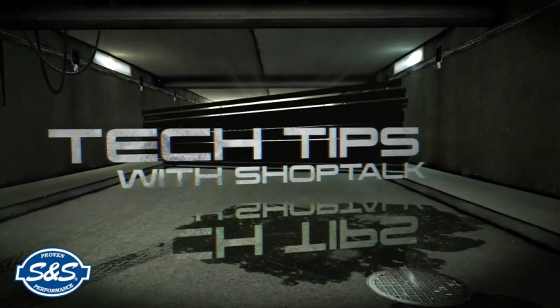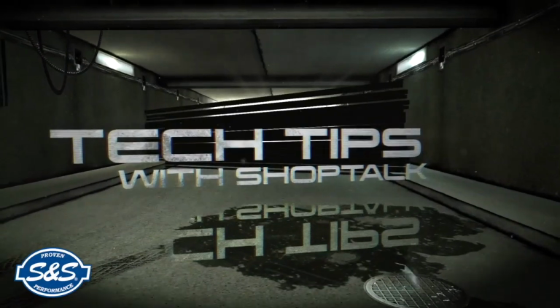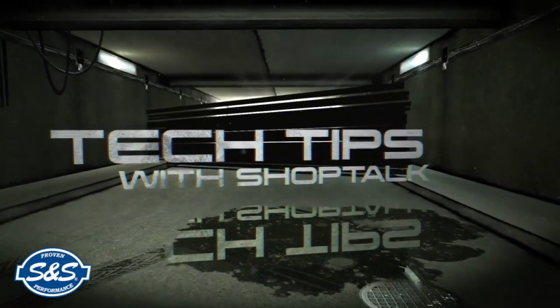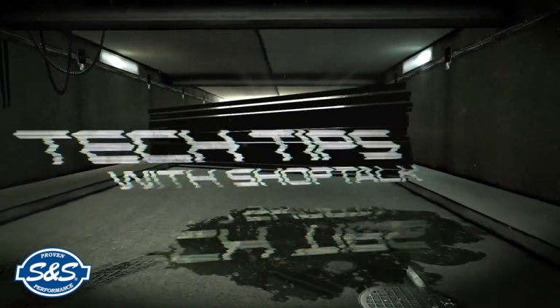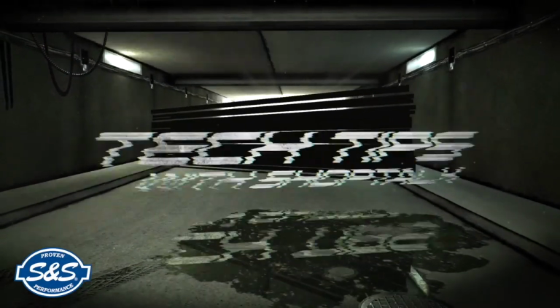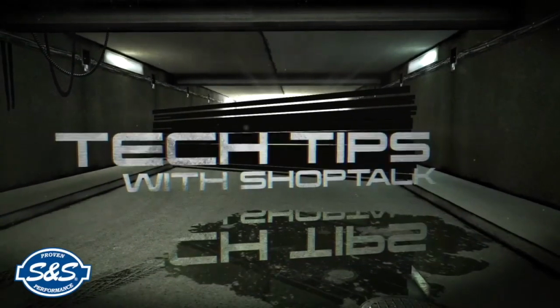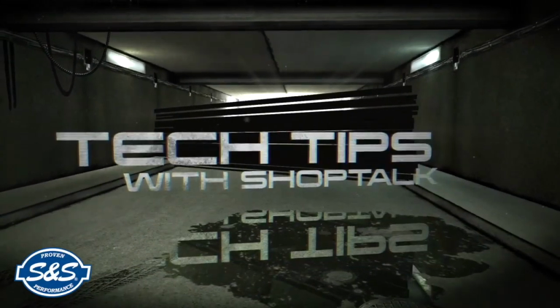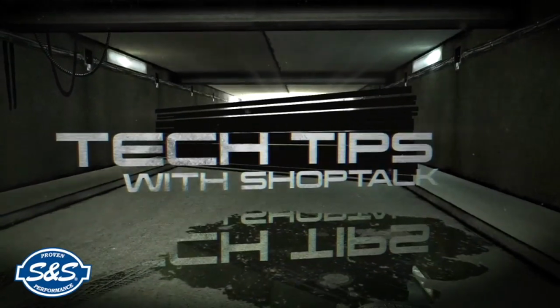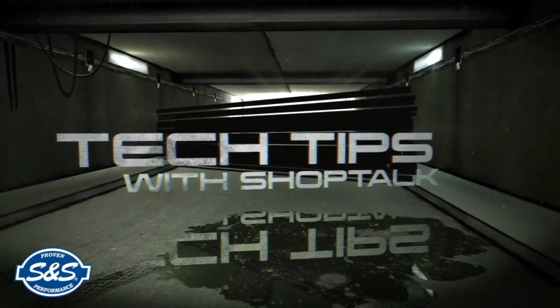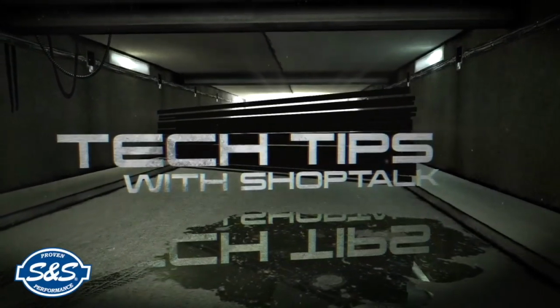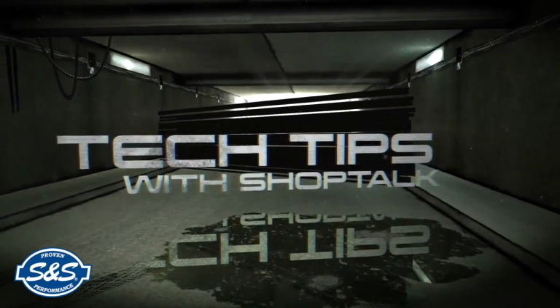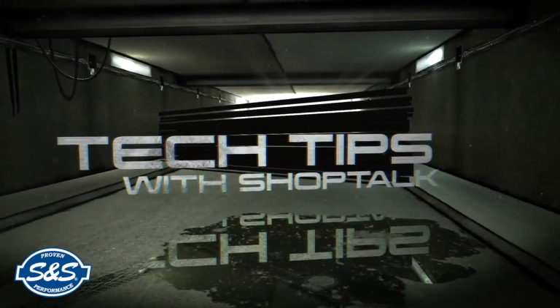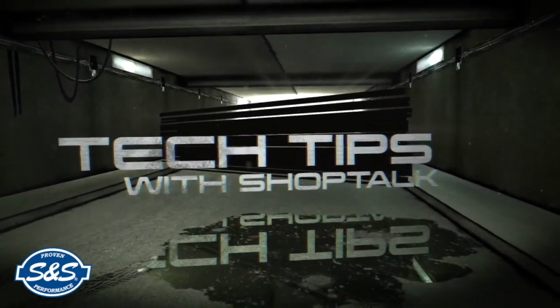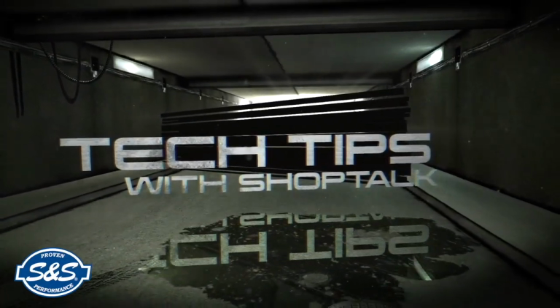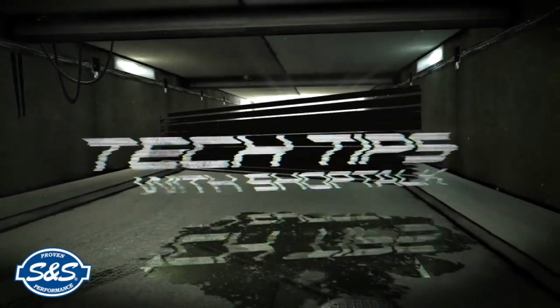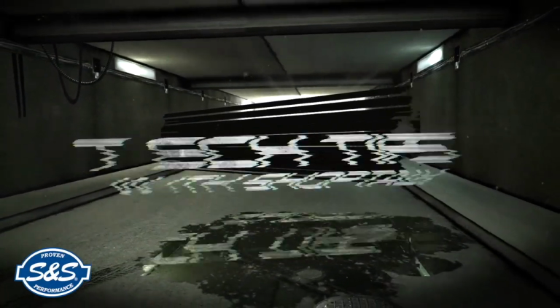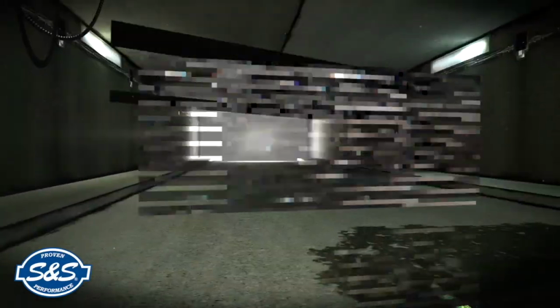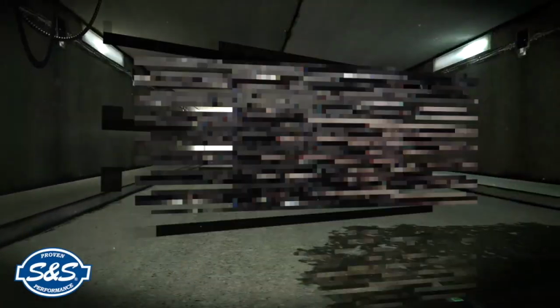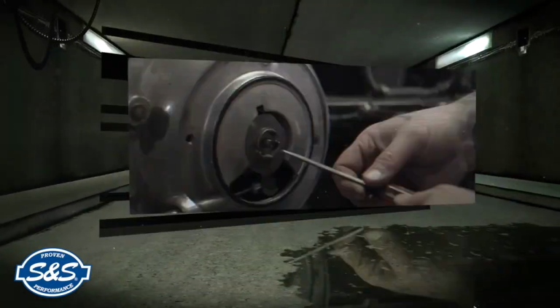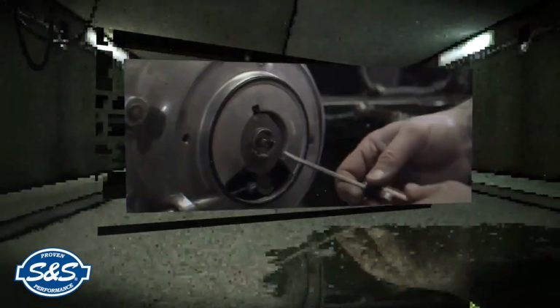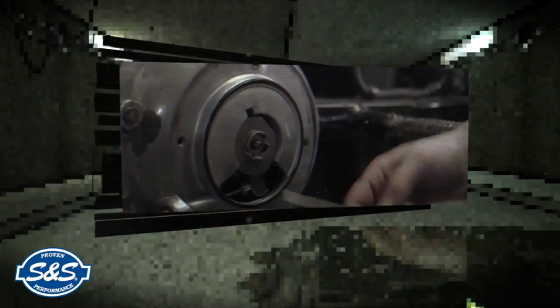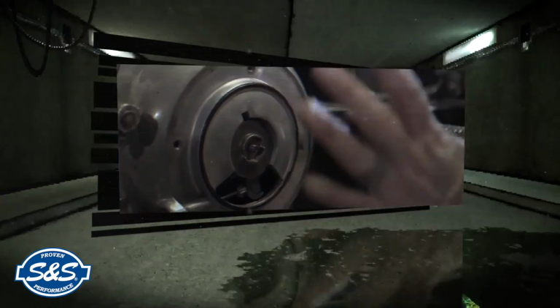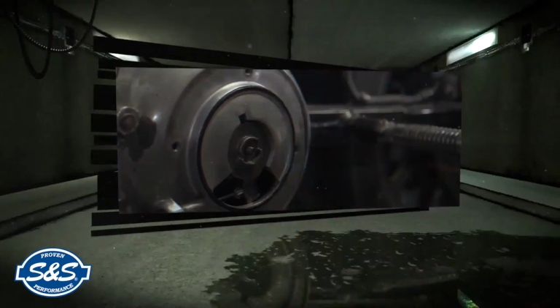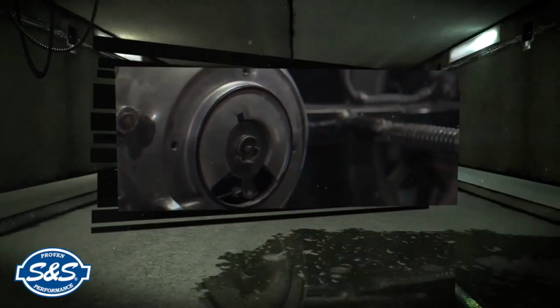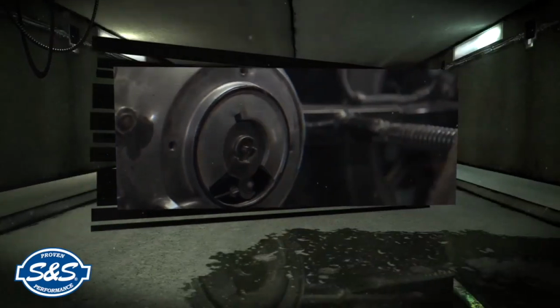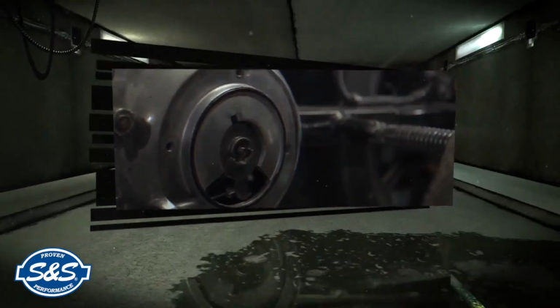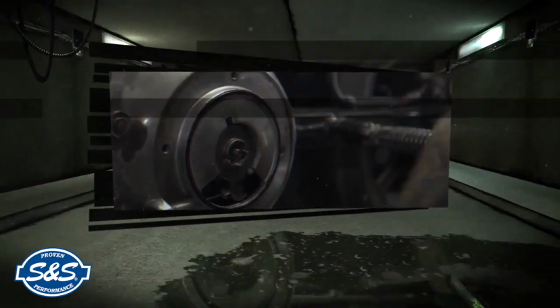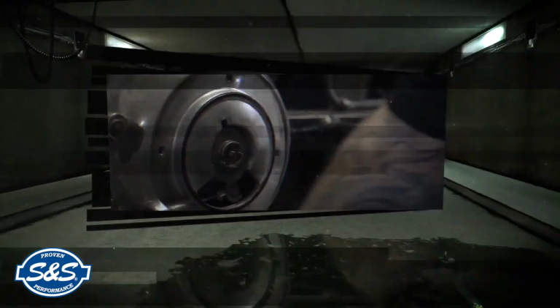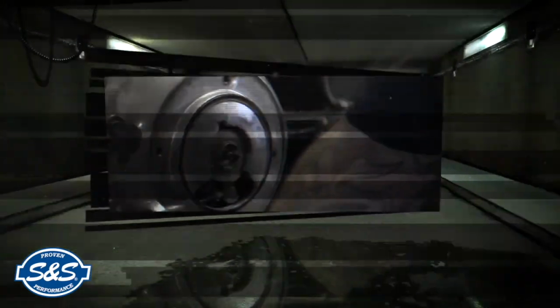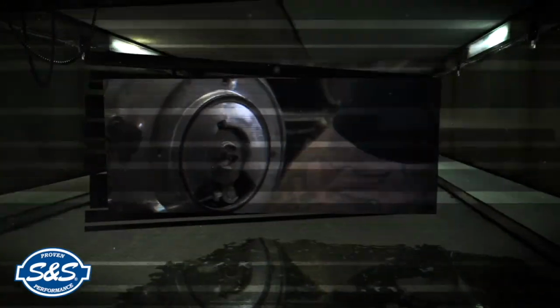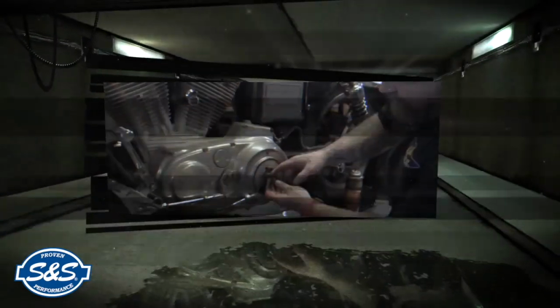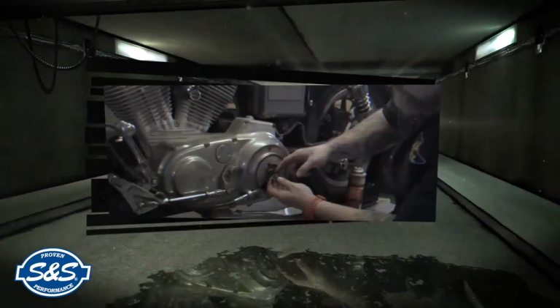ShopTalk Tech Tips are brought to you by S&S — proven performance for the power sports industry.